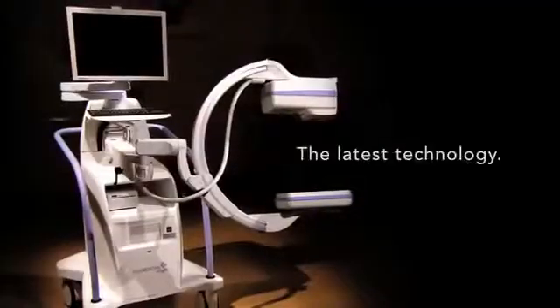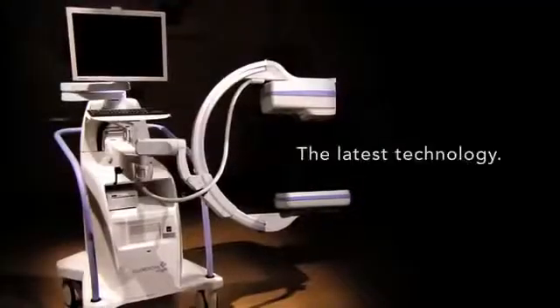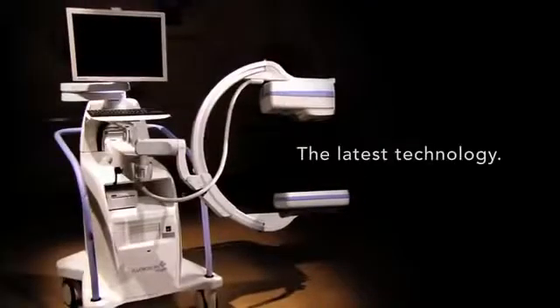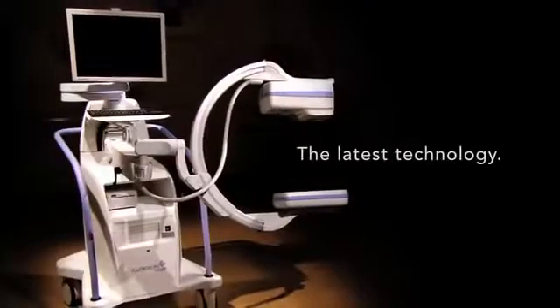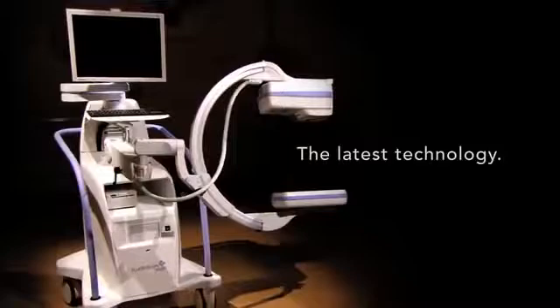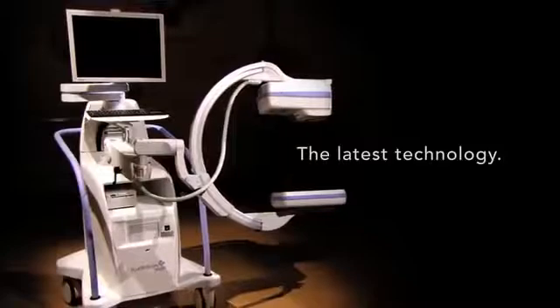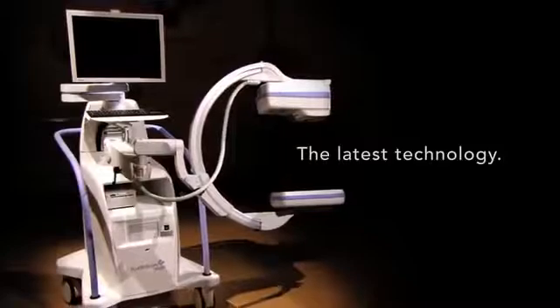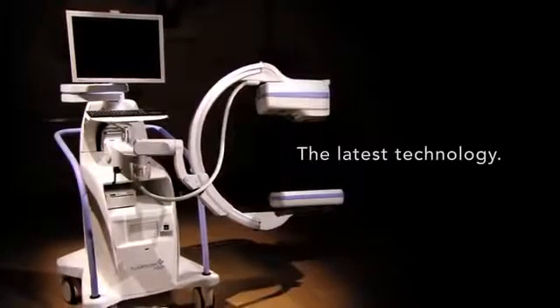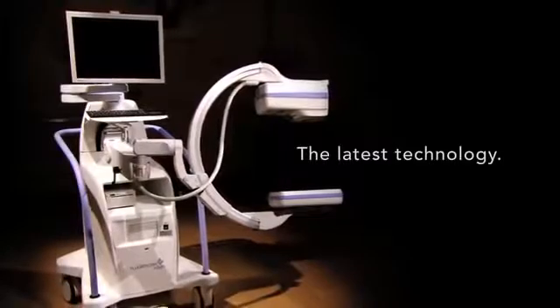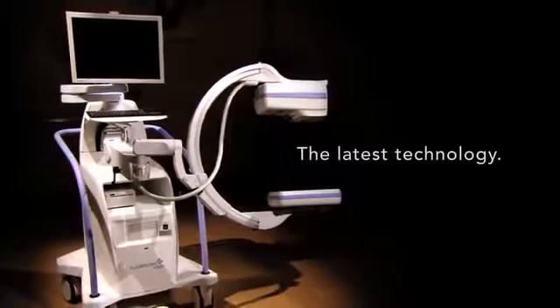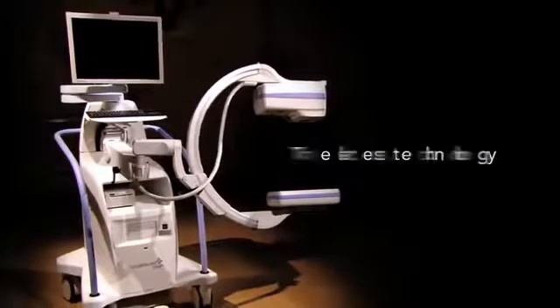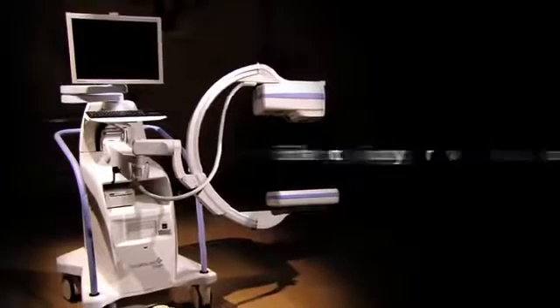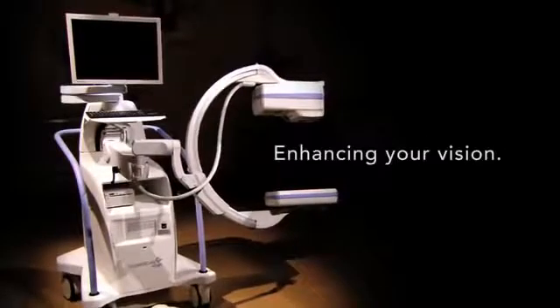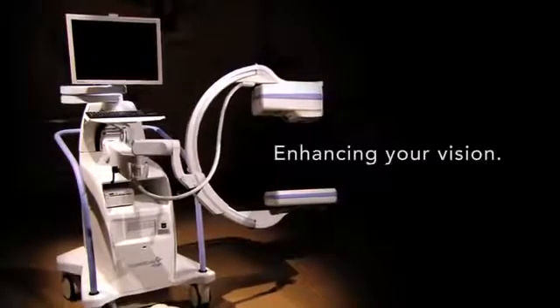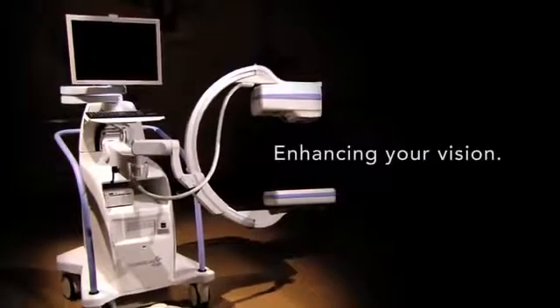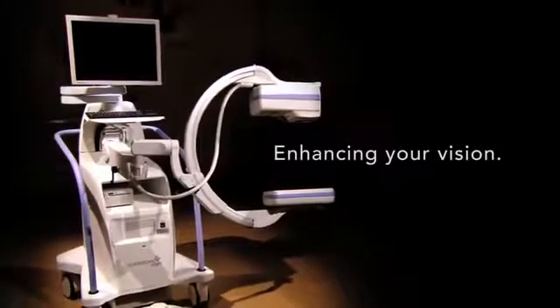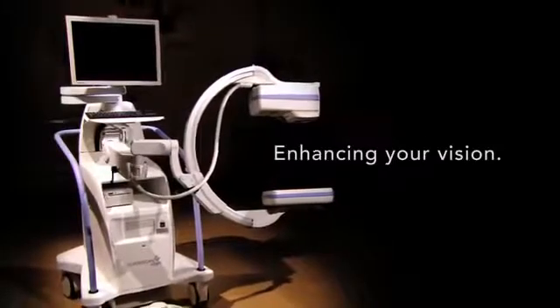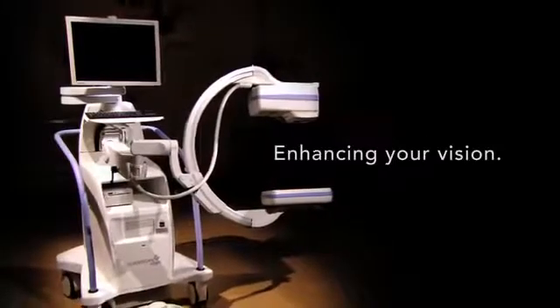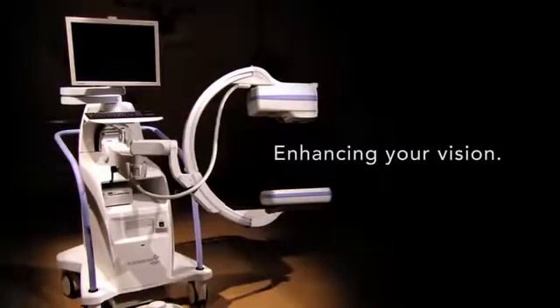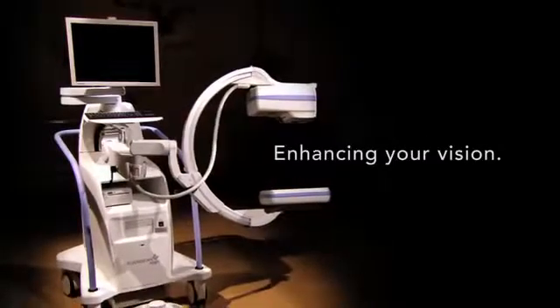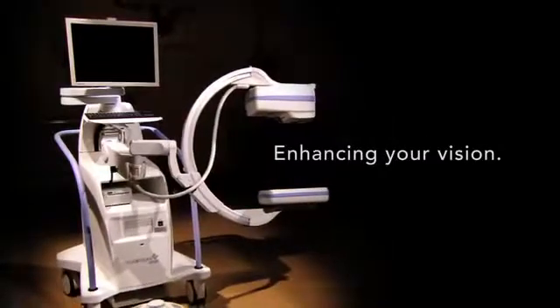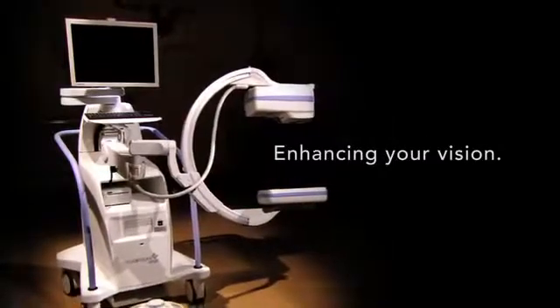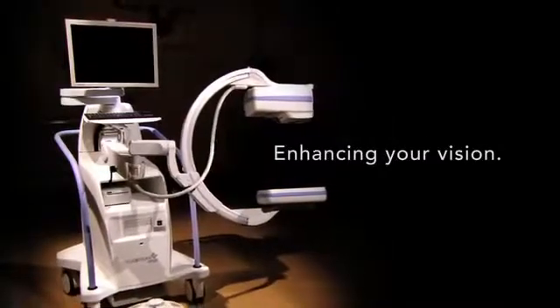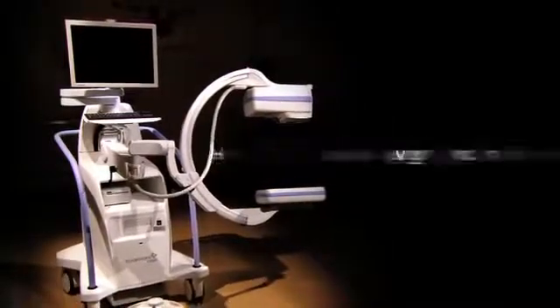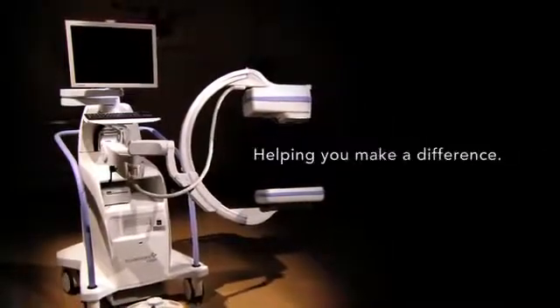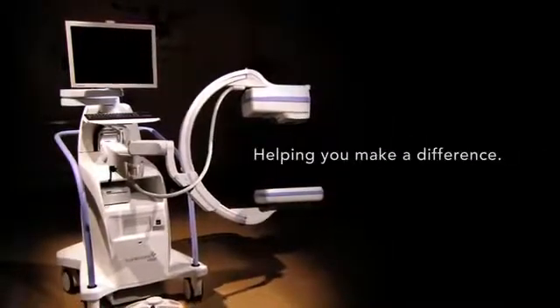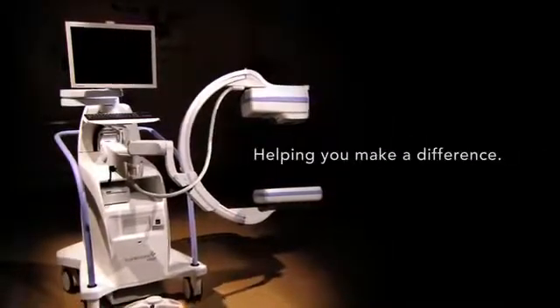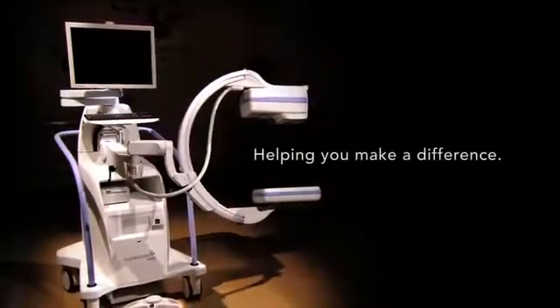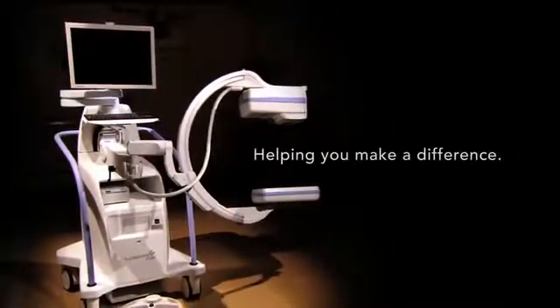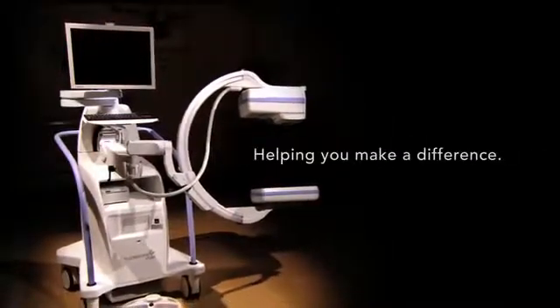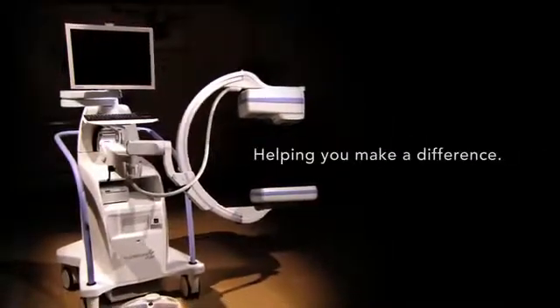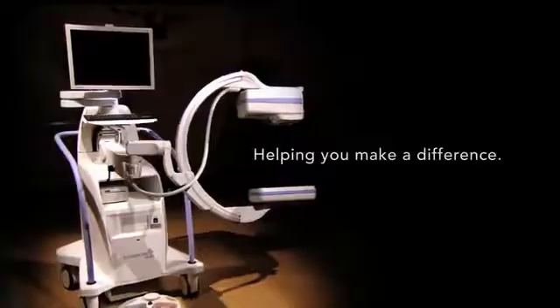Fluoroscan Insight FD — enhancing your vision. Helping you make a difference.